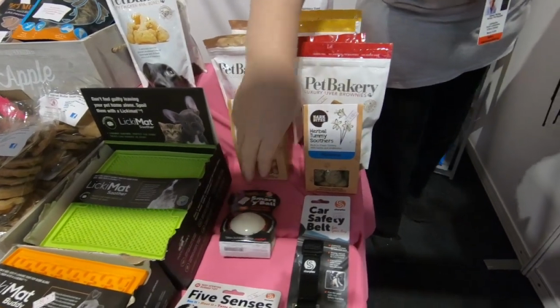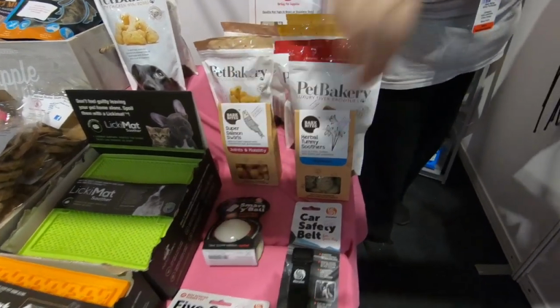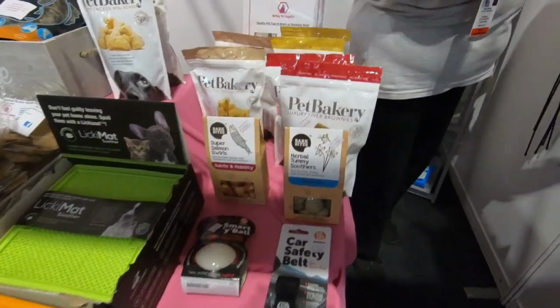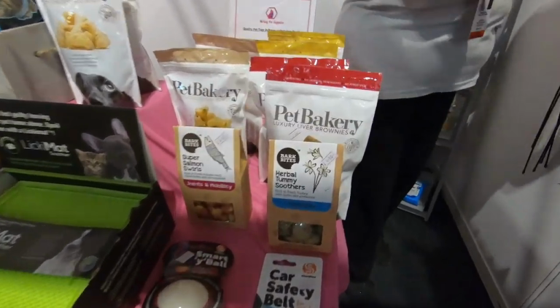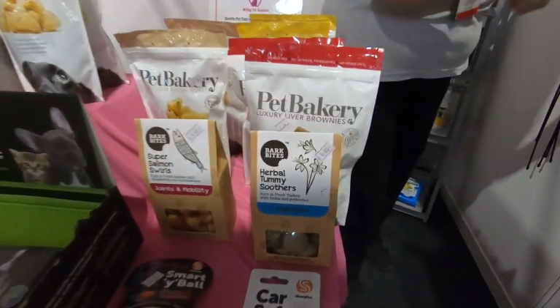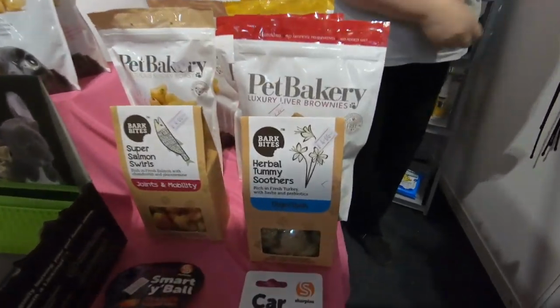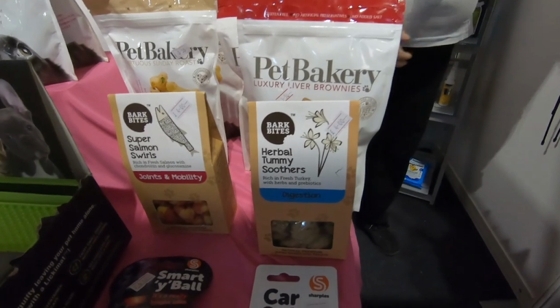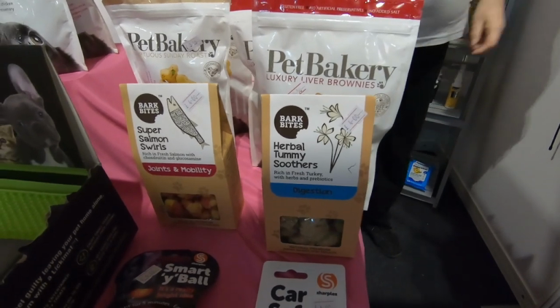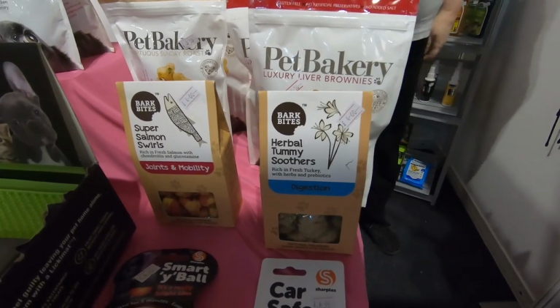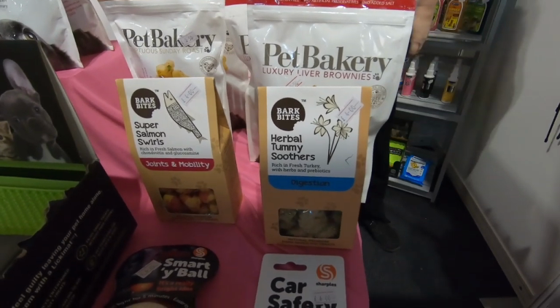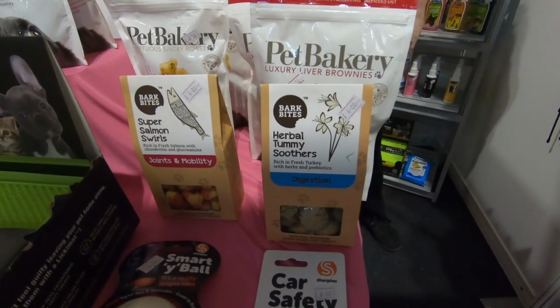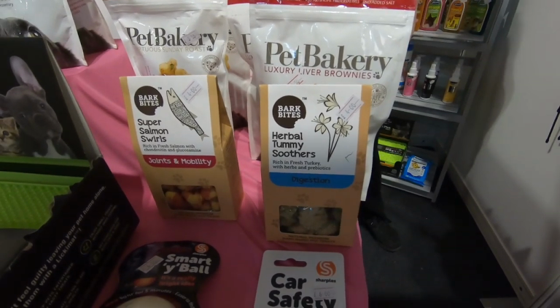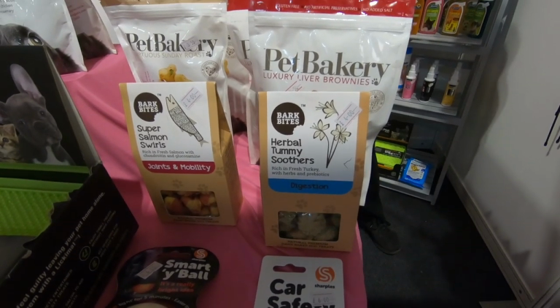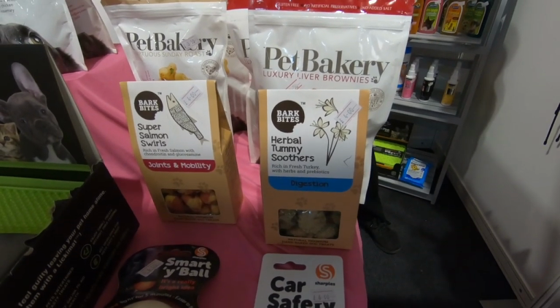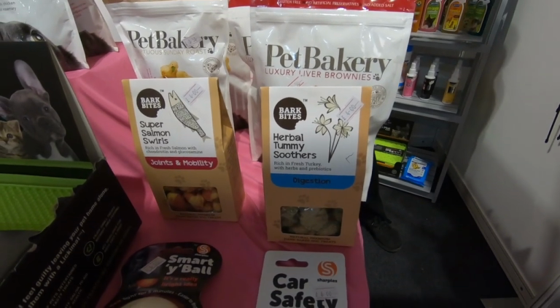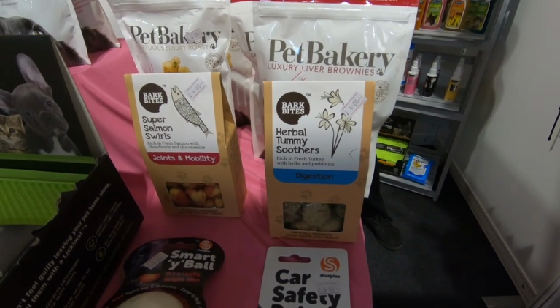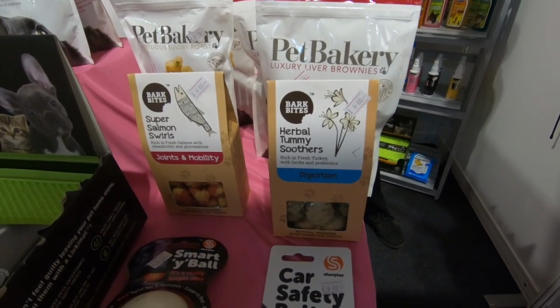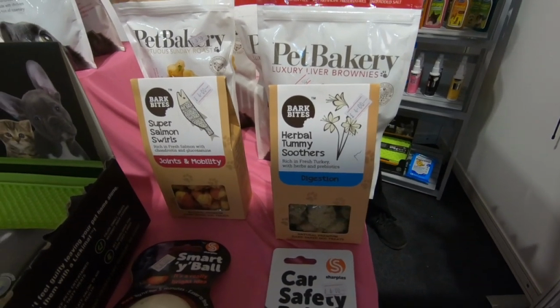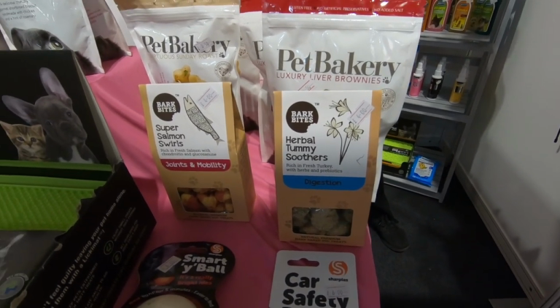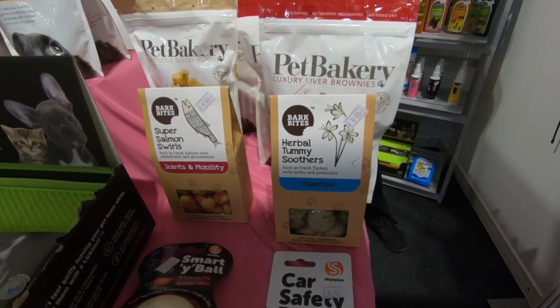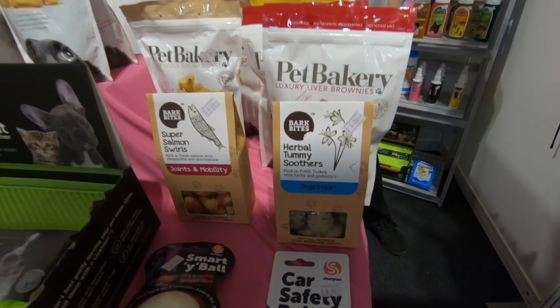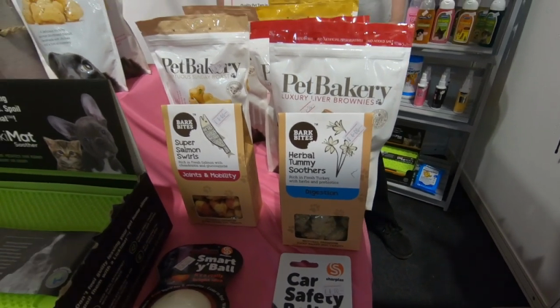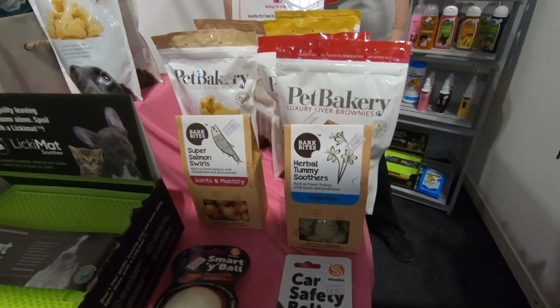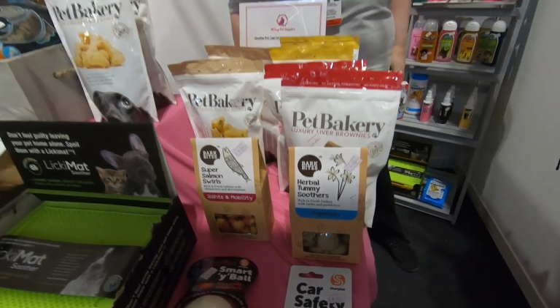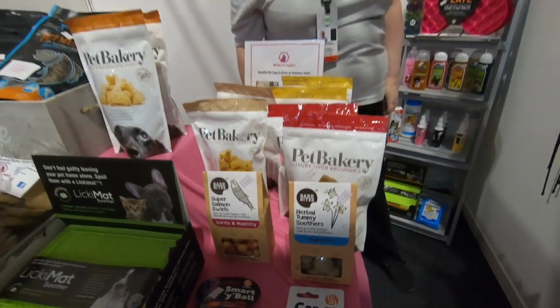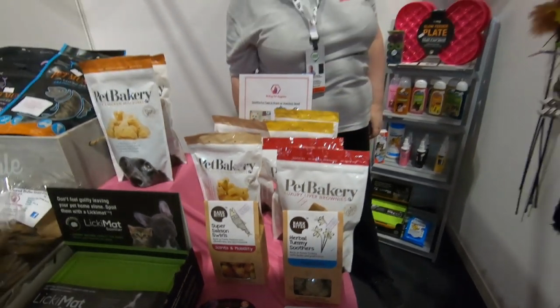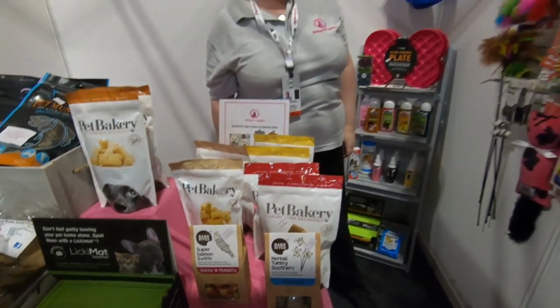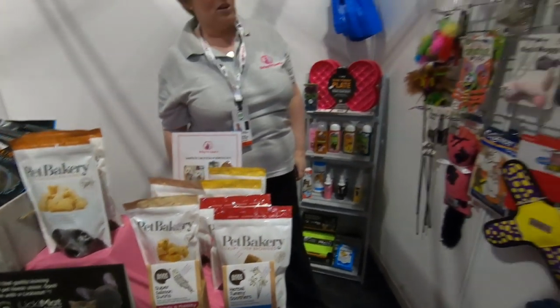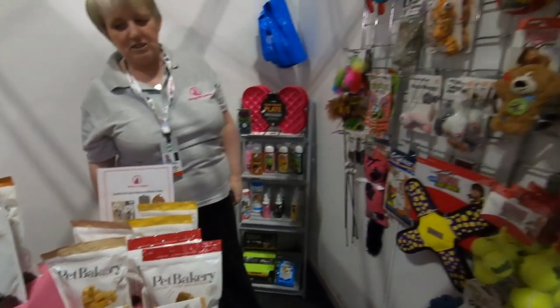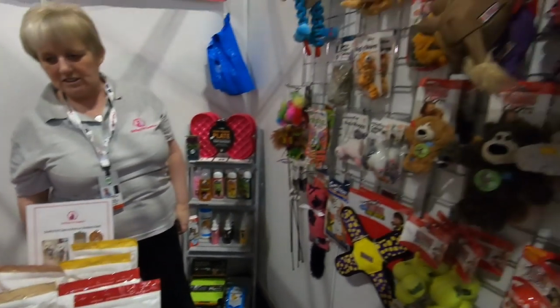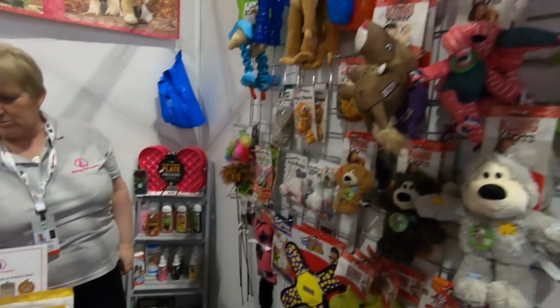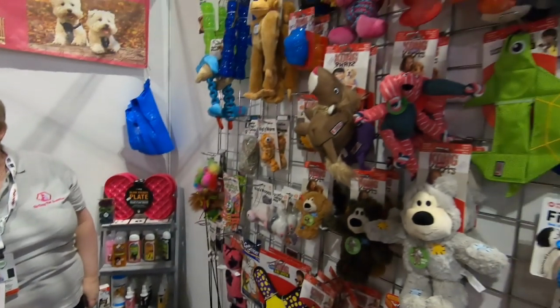We've got herbal tummy soothers — I haven't seen those before. They're great for upset tummies.